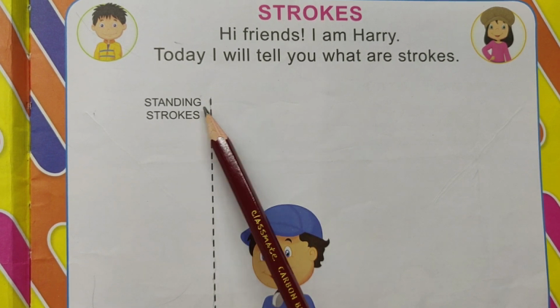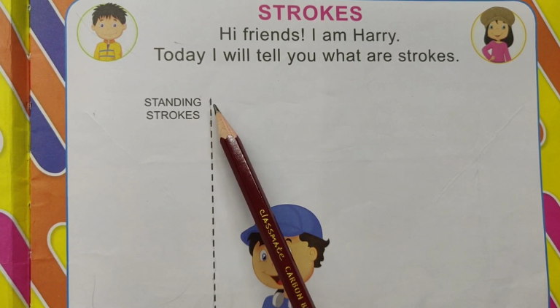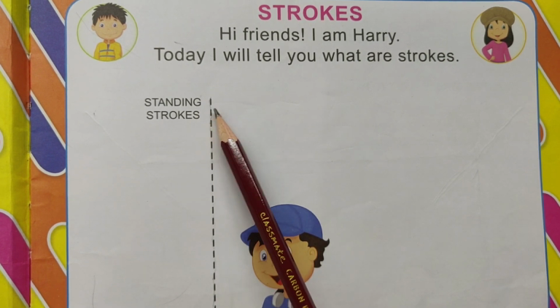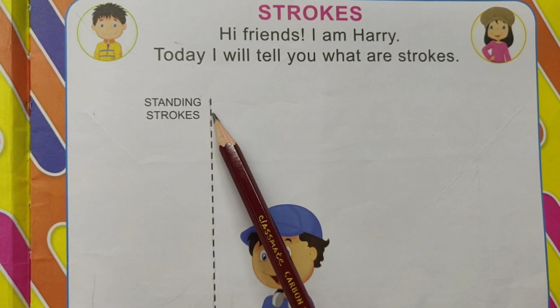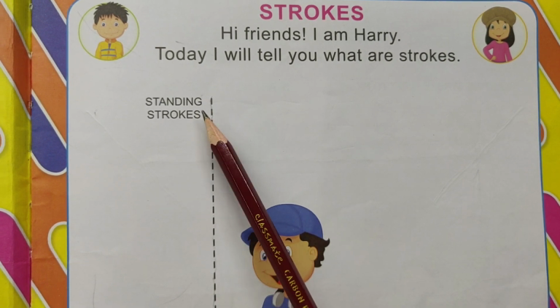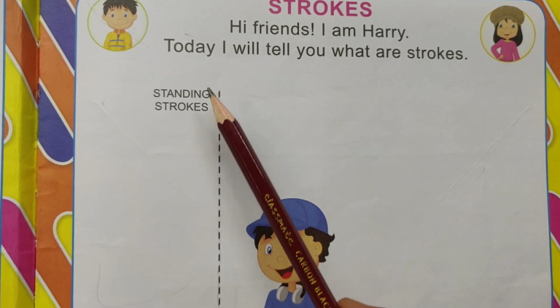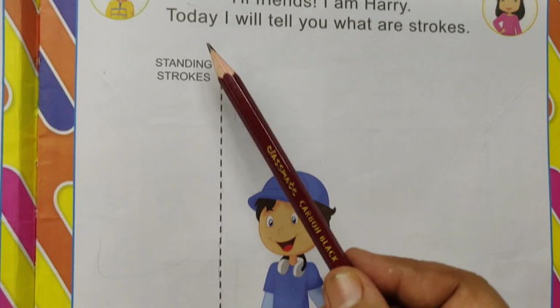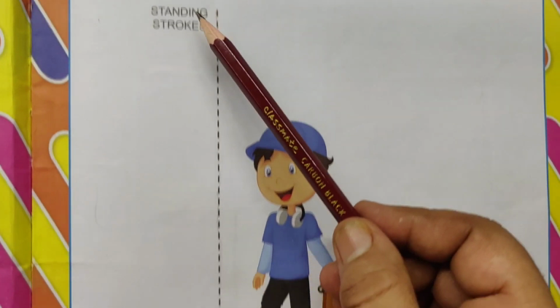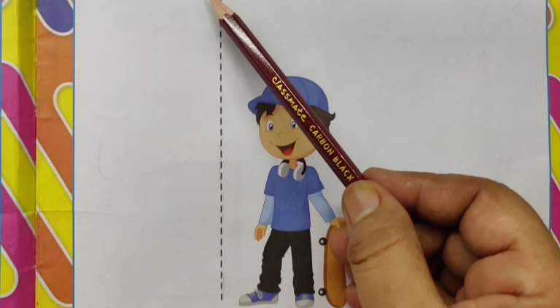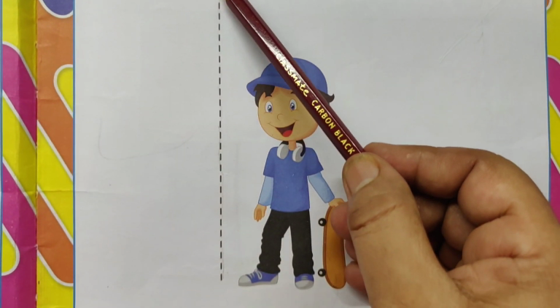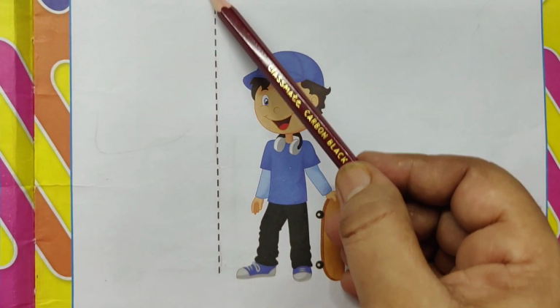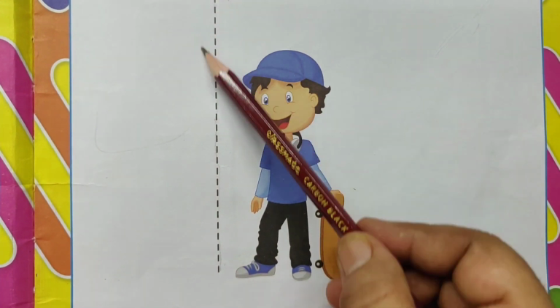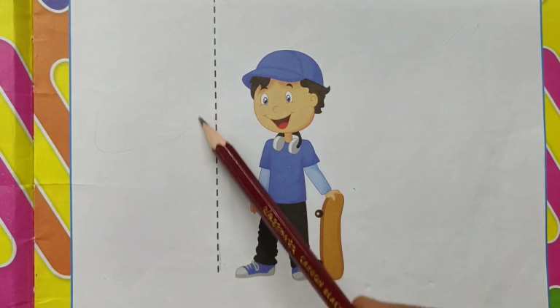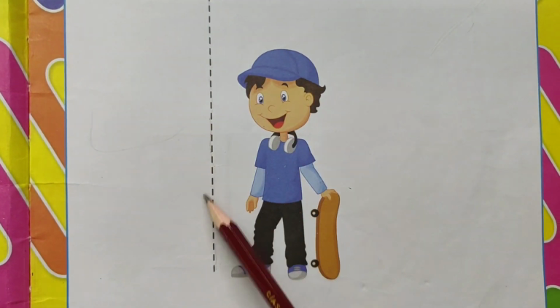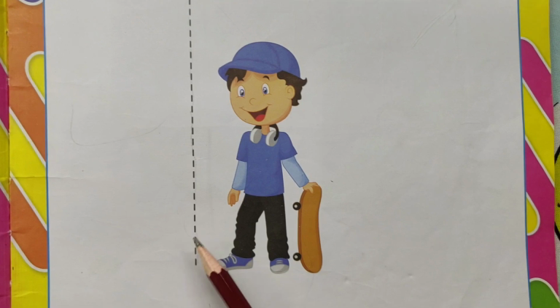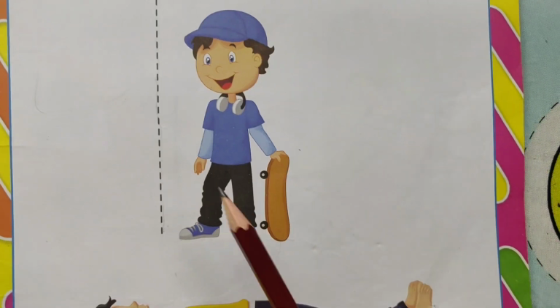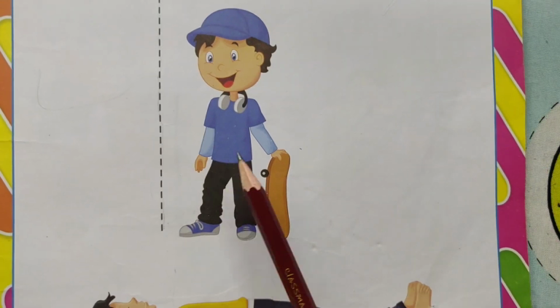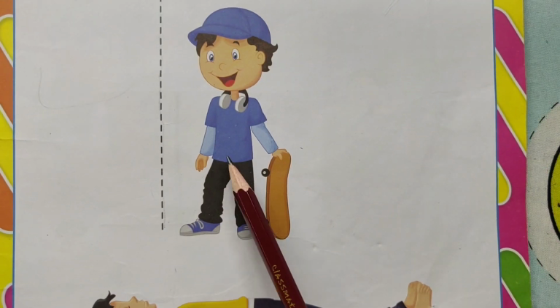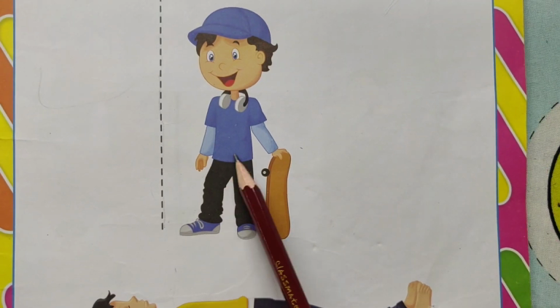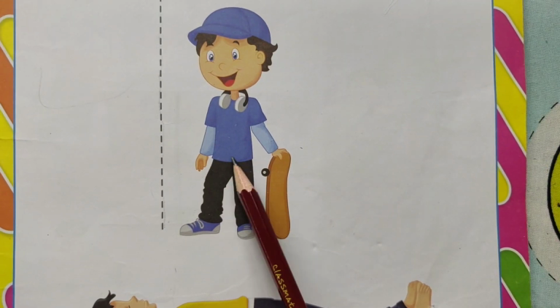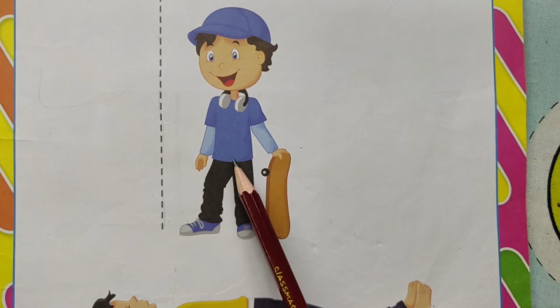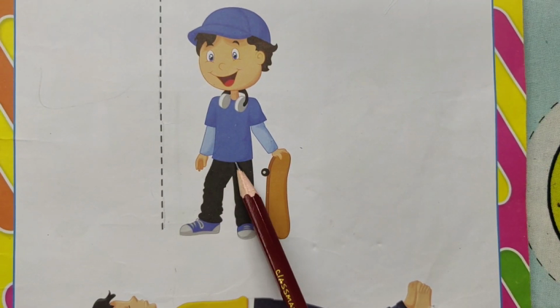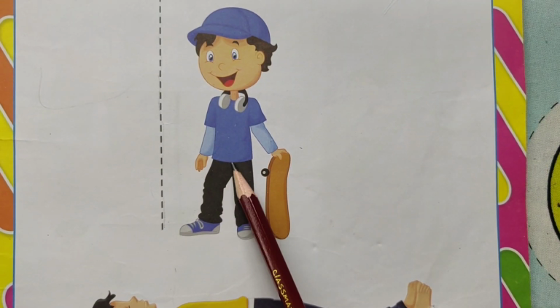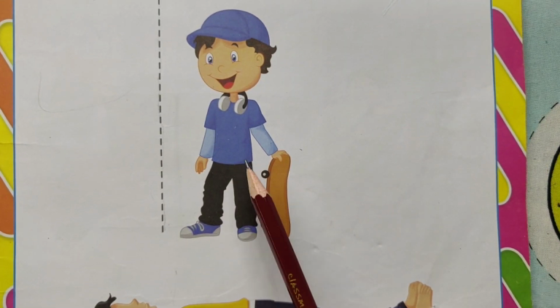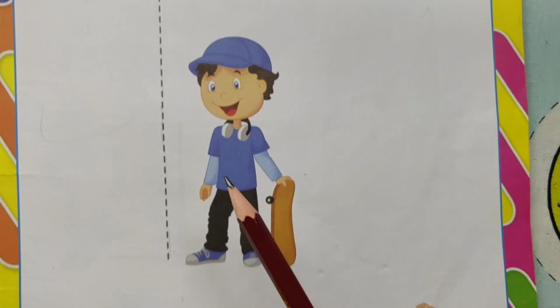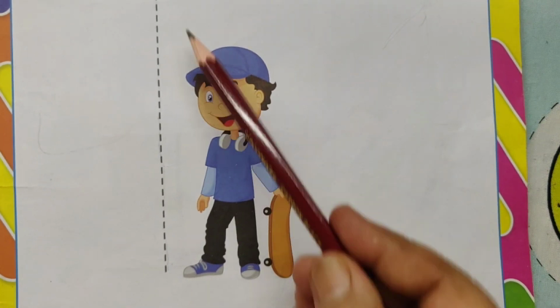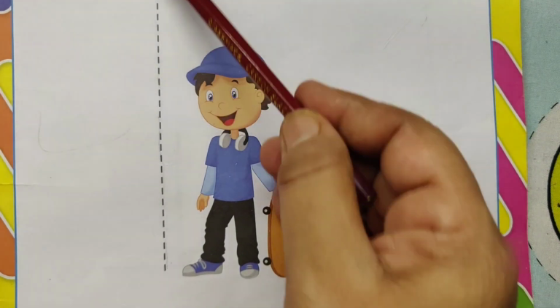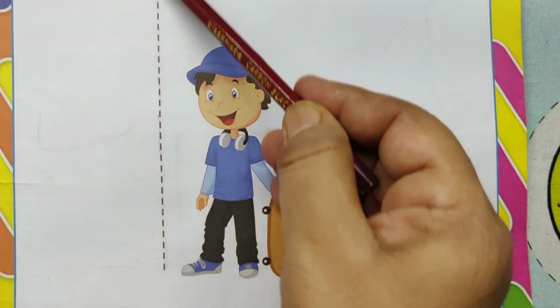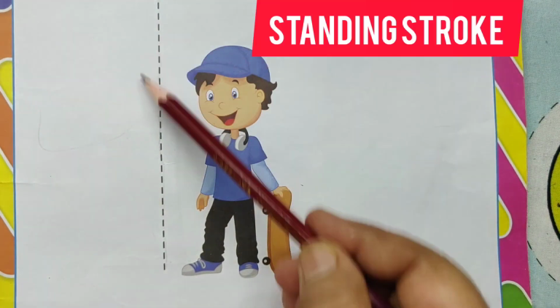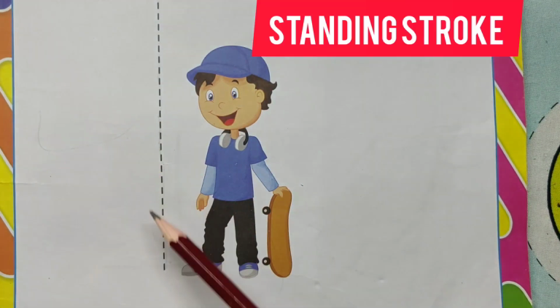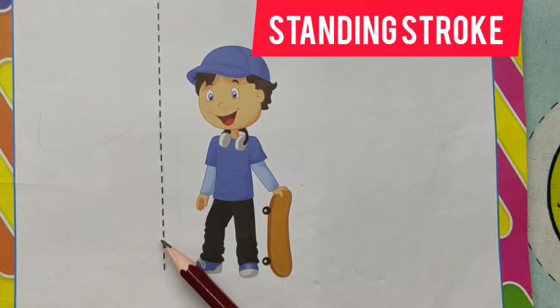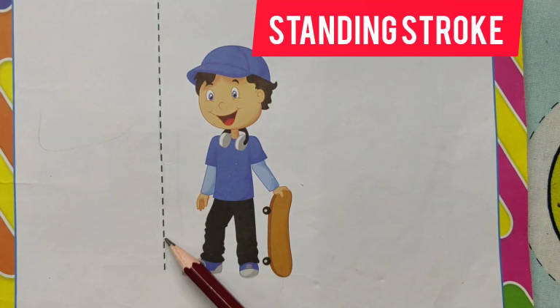Standing strokes. This is standing strokes. See here, one boy is standing. Standing strokes.